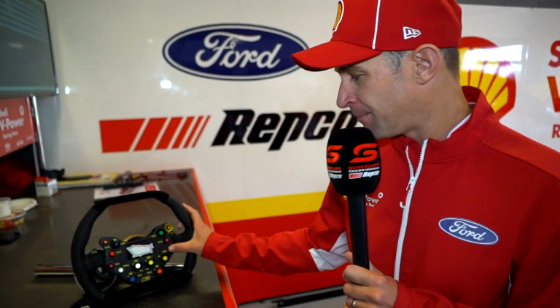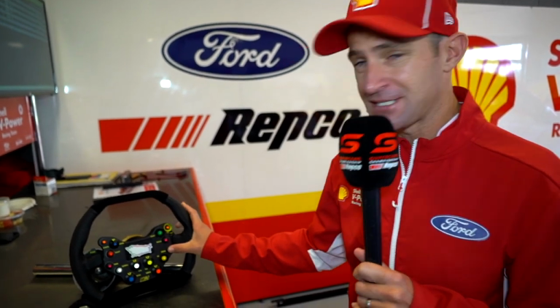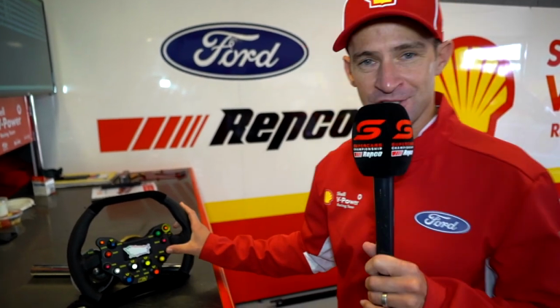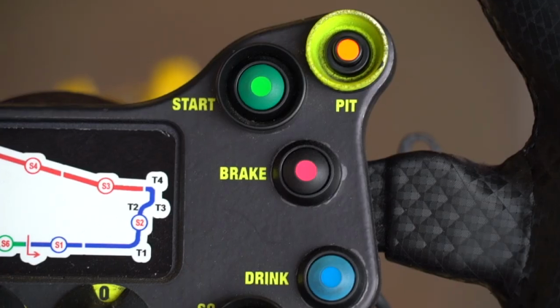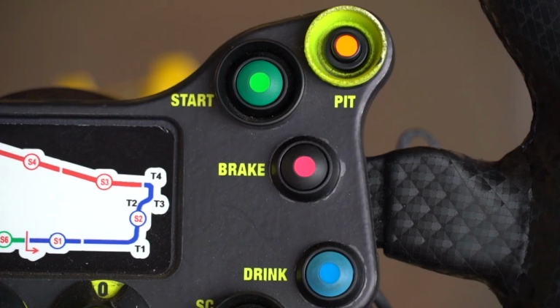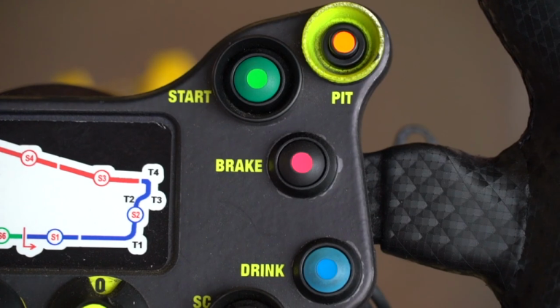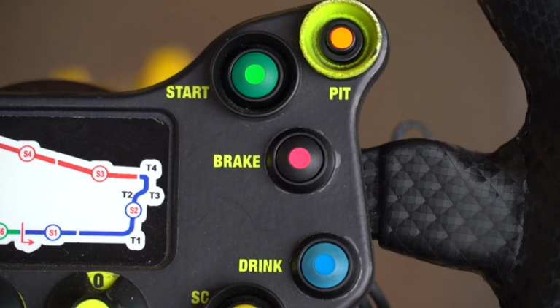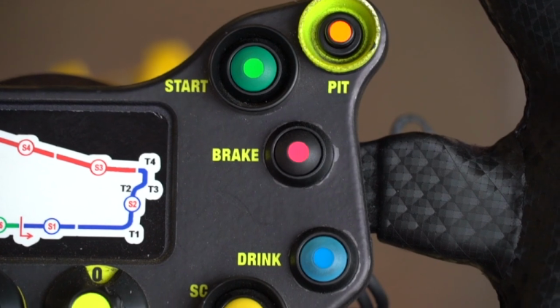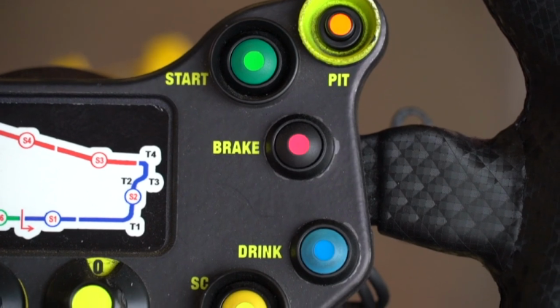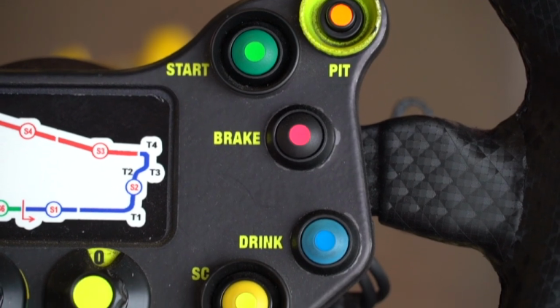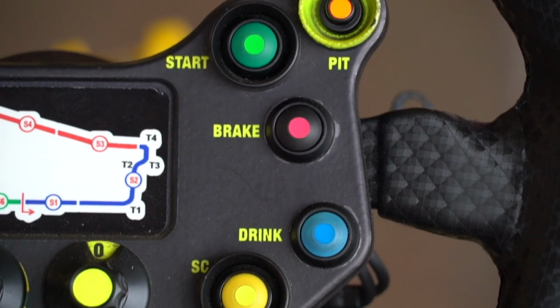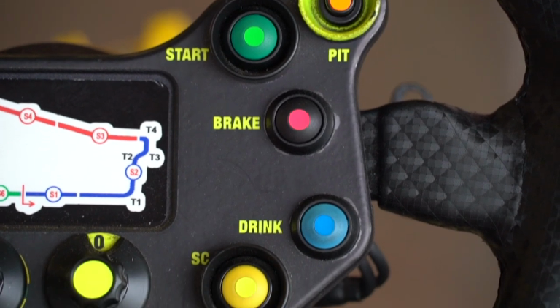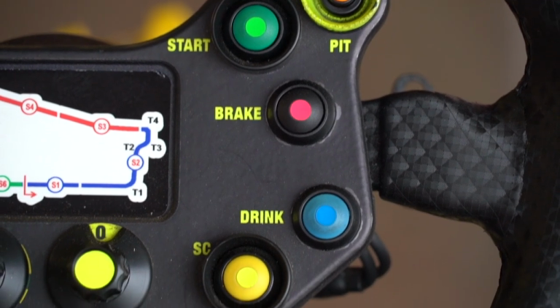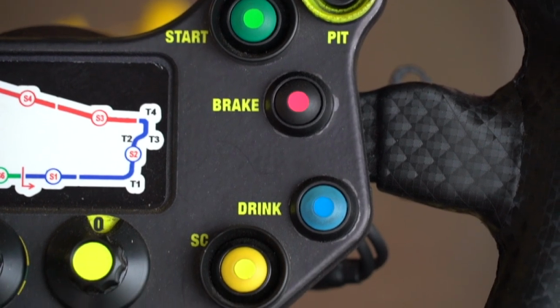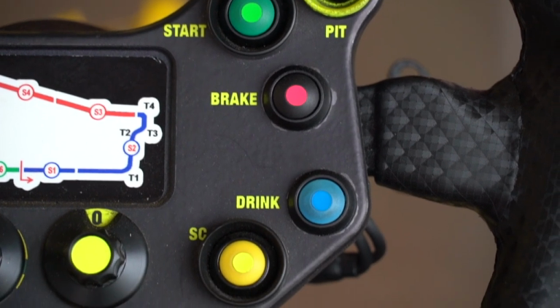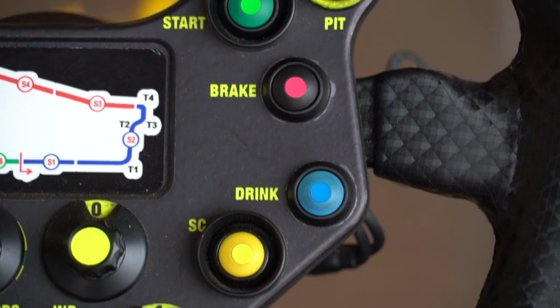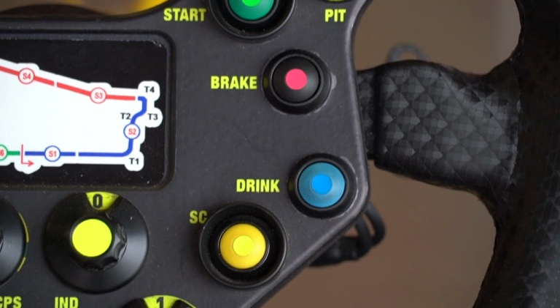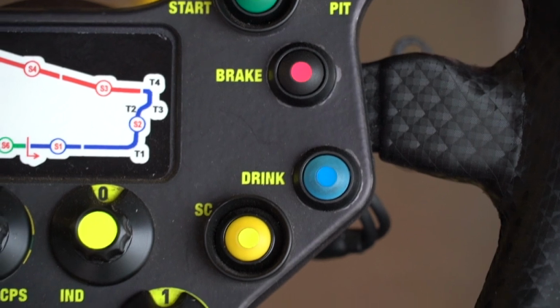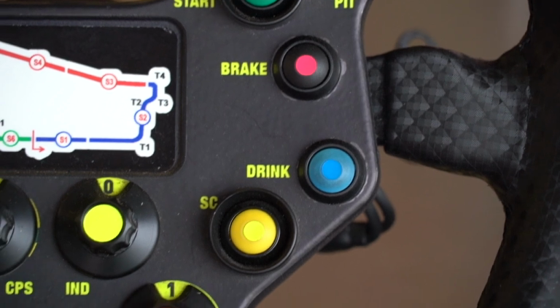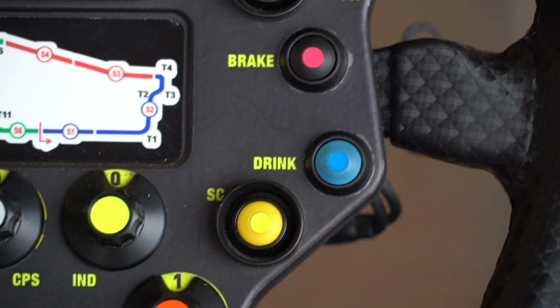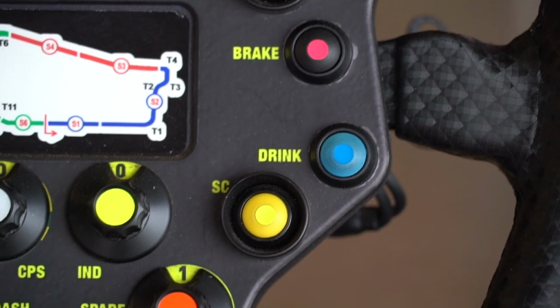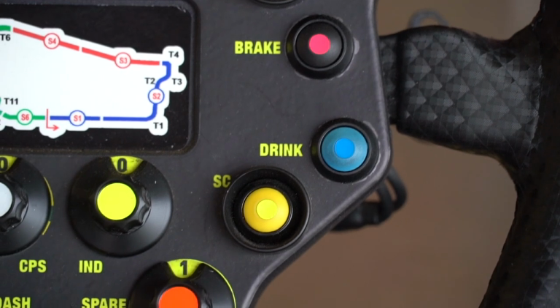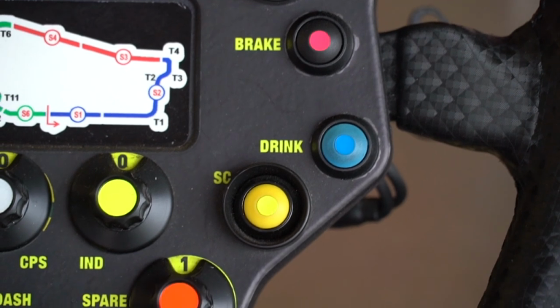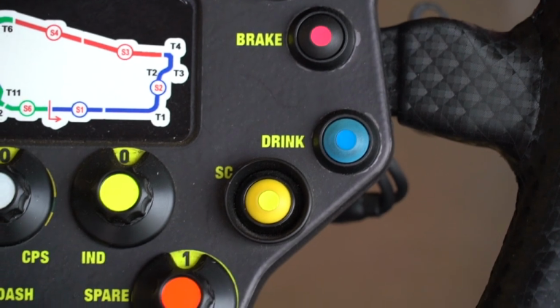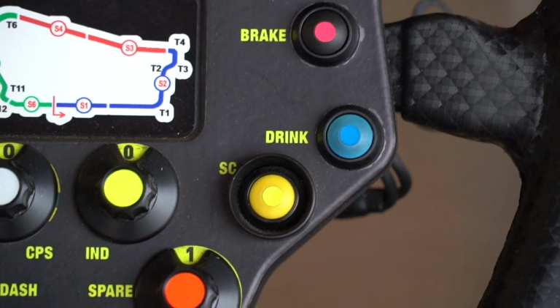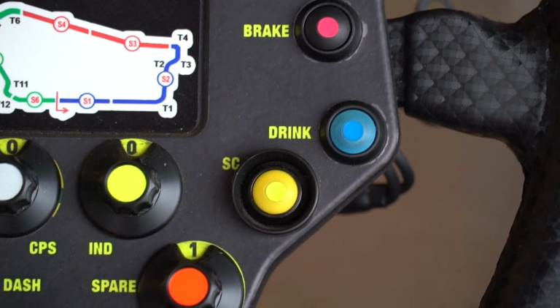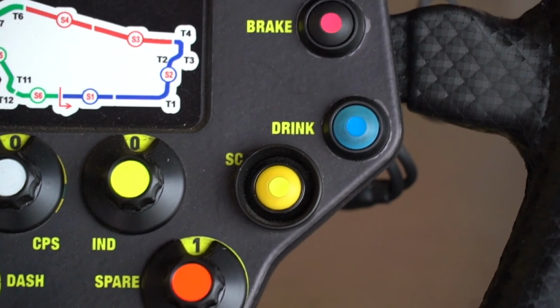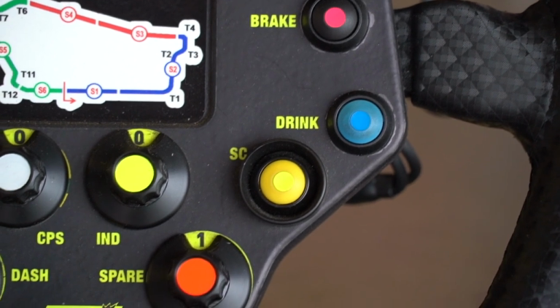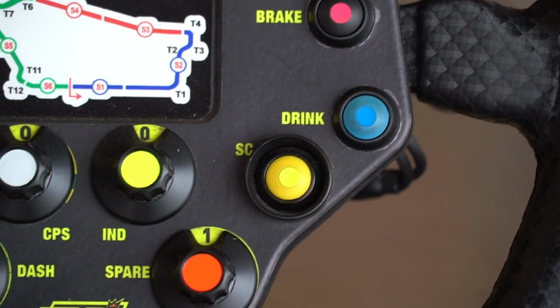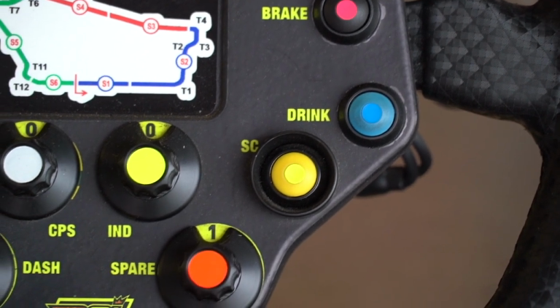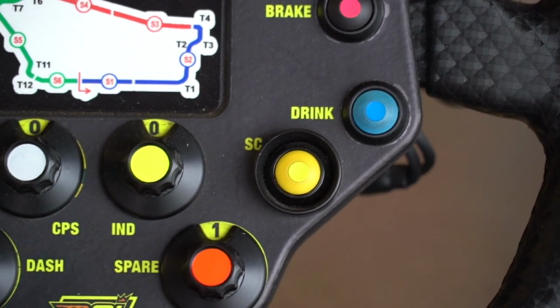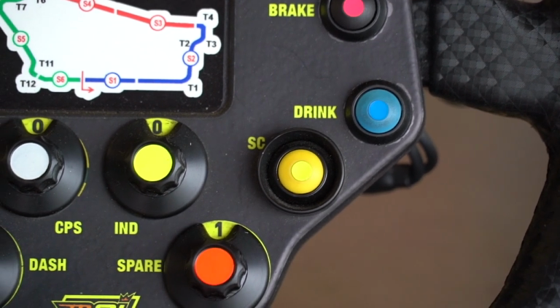Basic drink button — pumps drink, which is plumbed into the helmet, straight into the mouth.